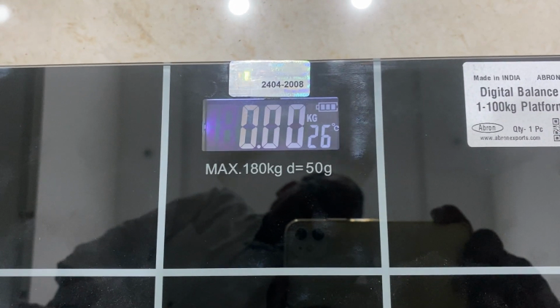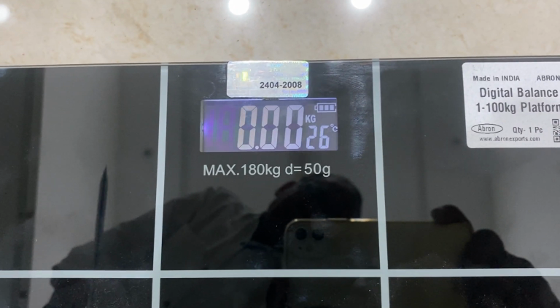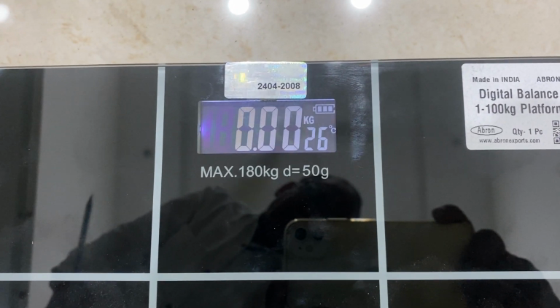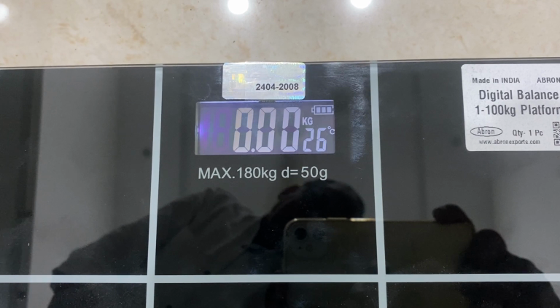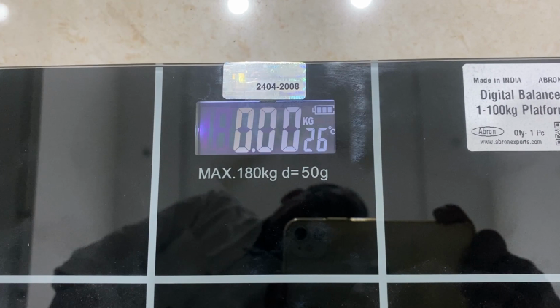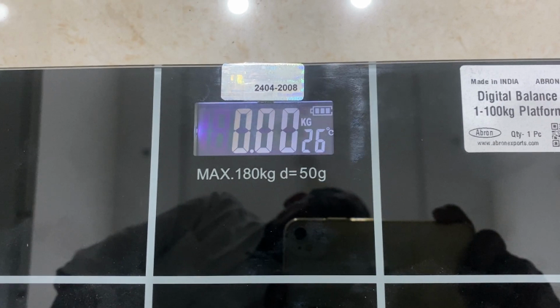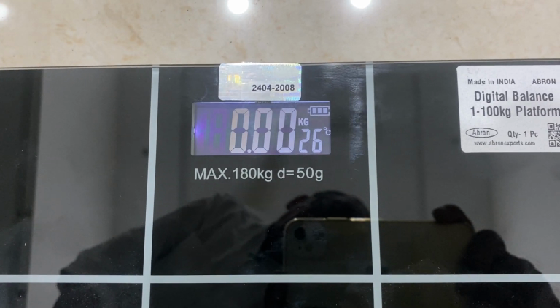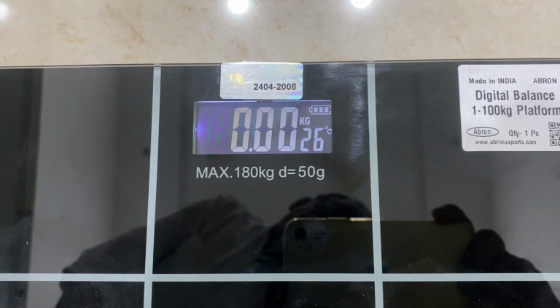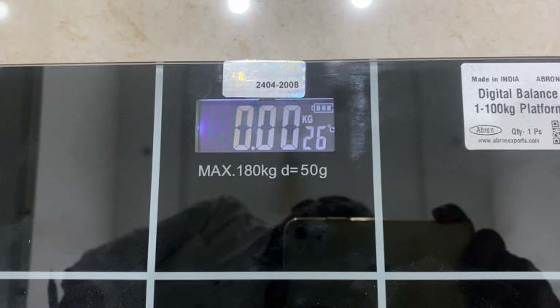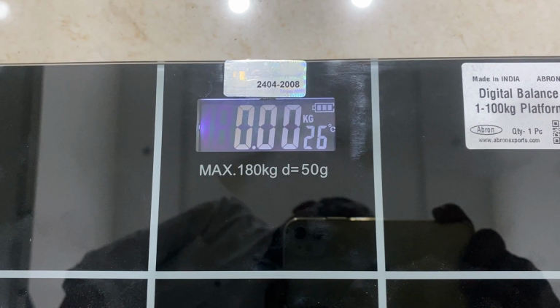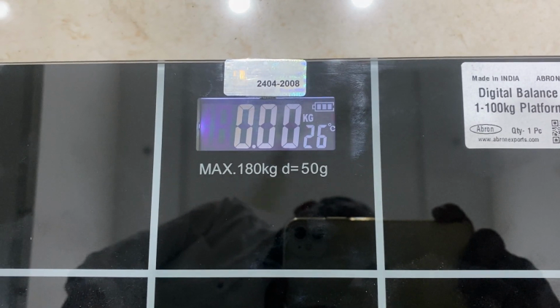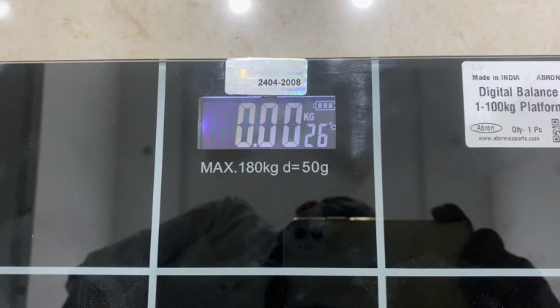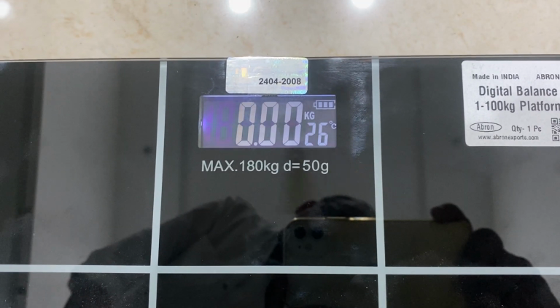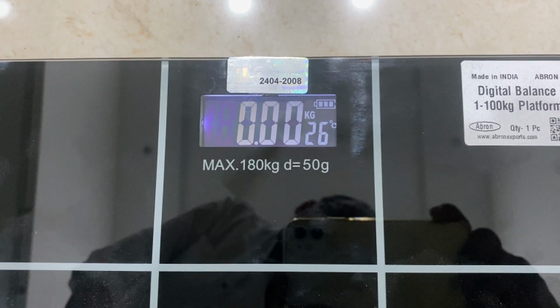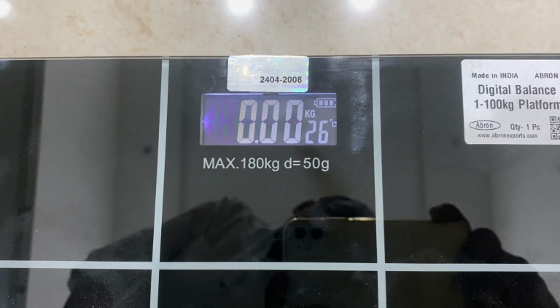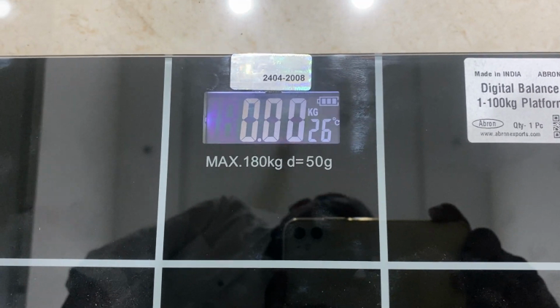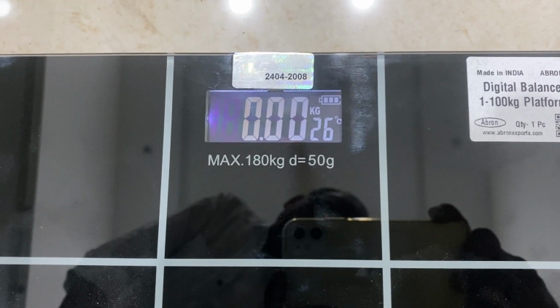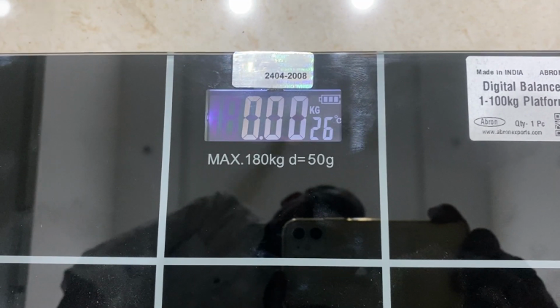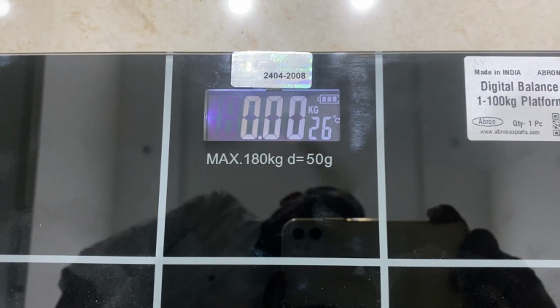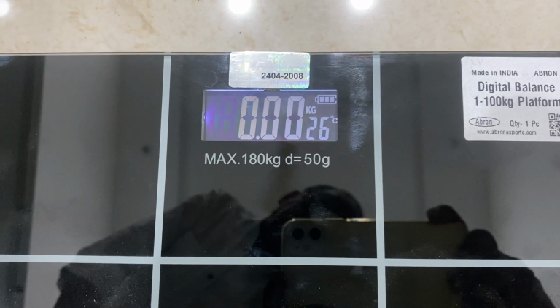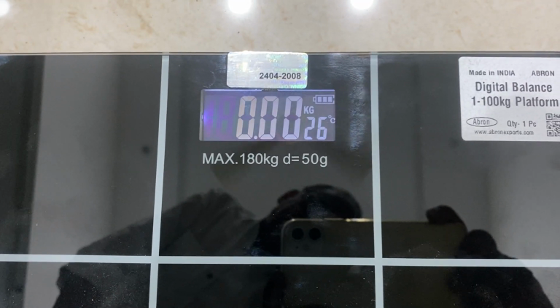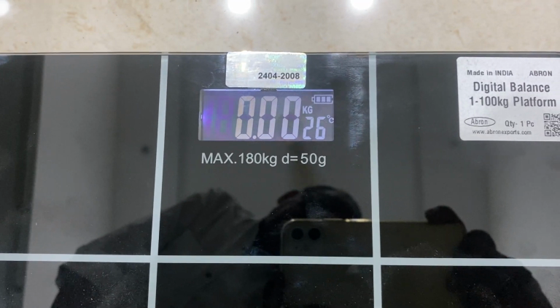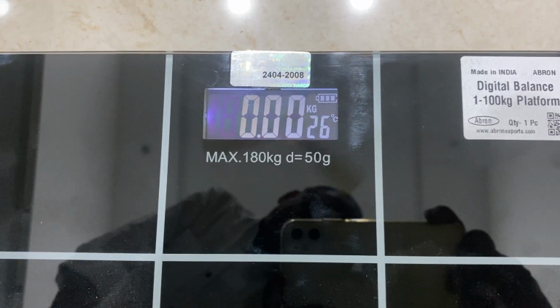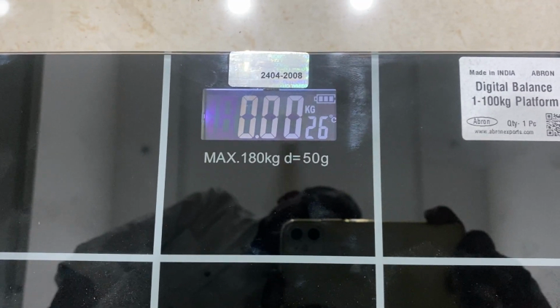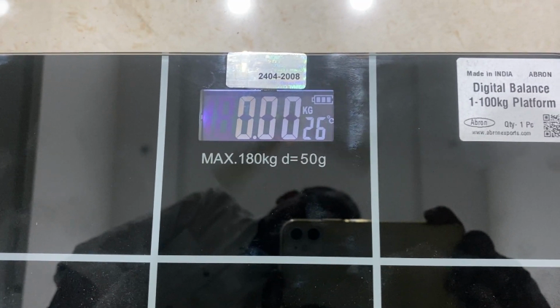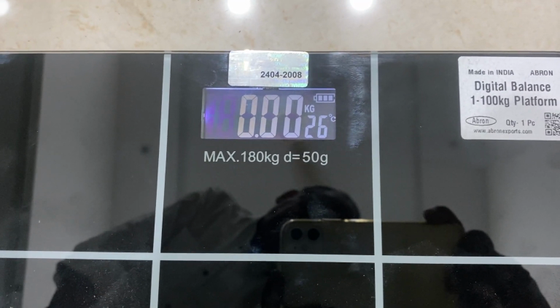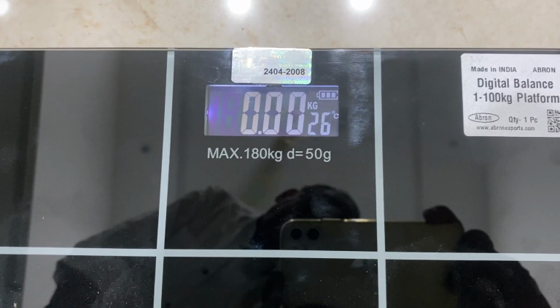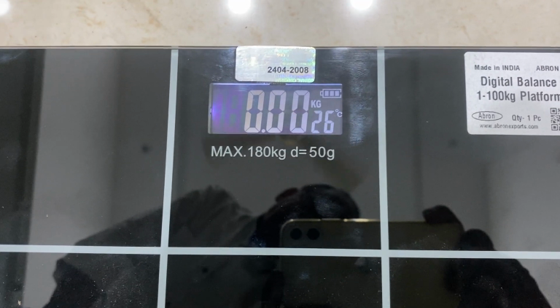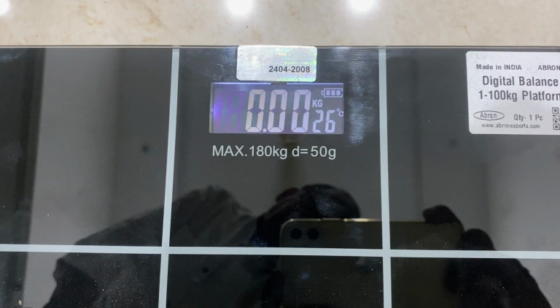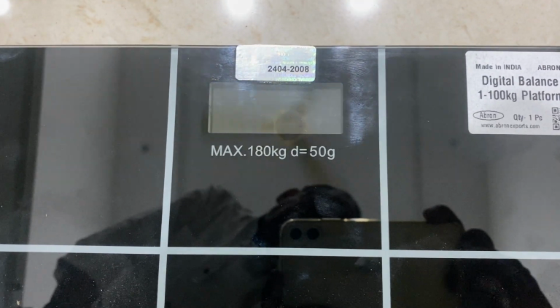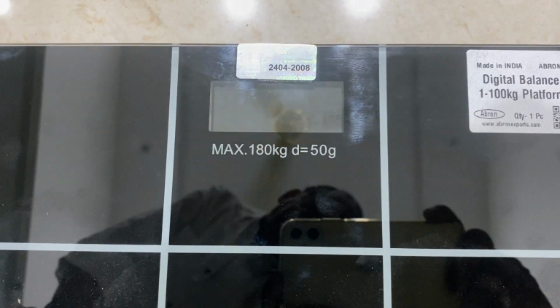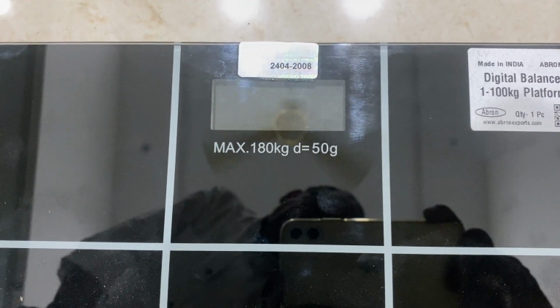This can be used in the lab for putting your balances or weighing your items.